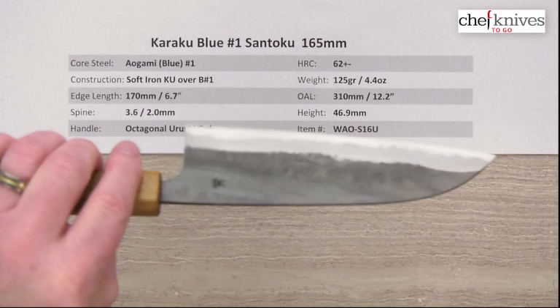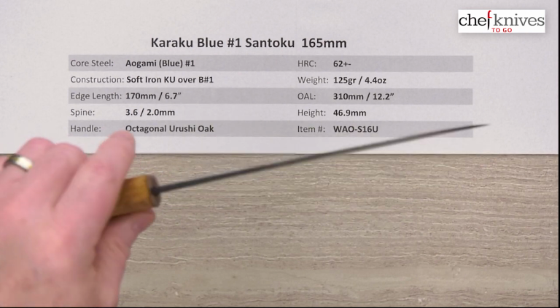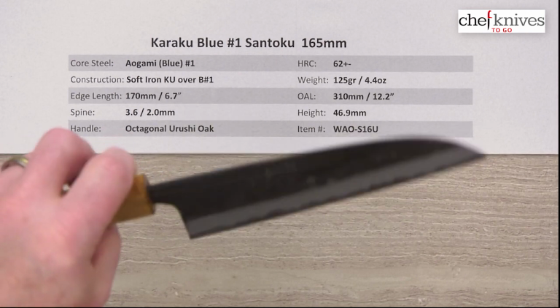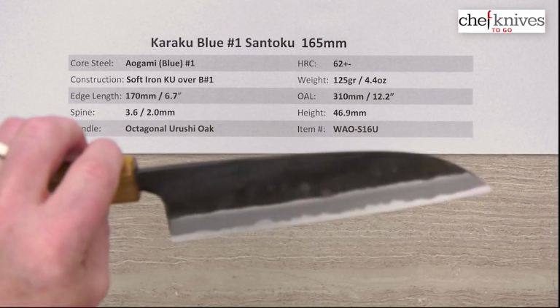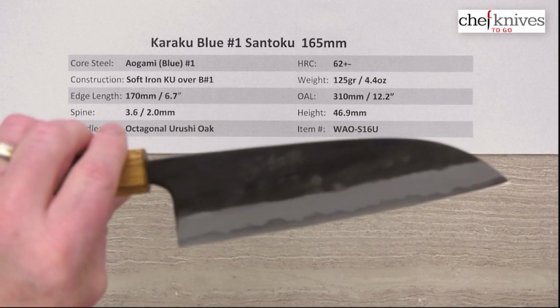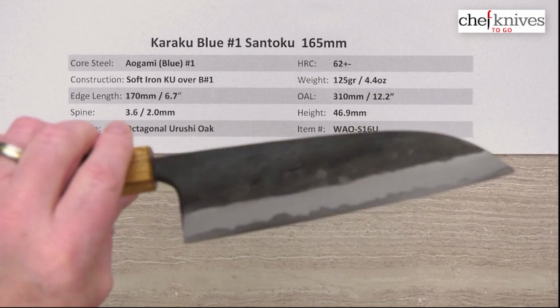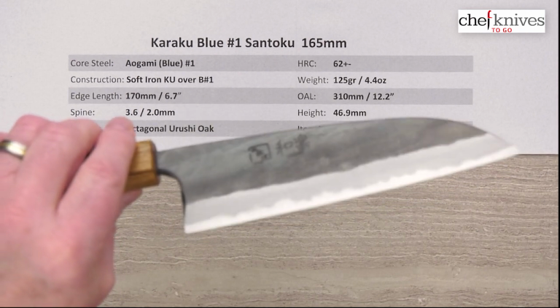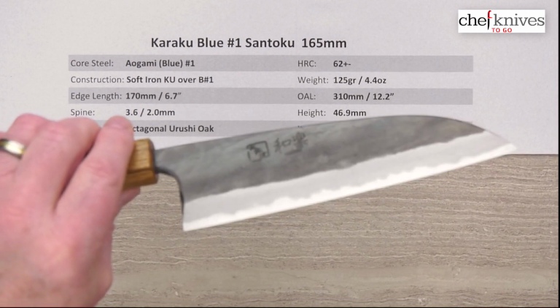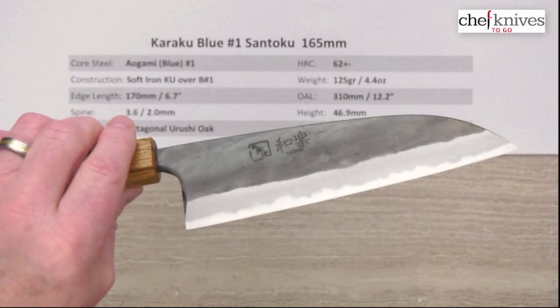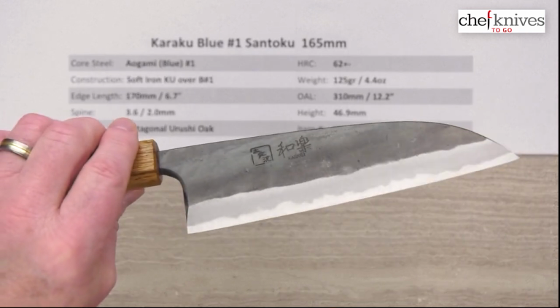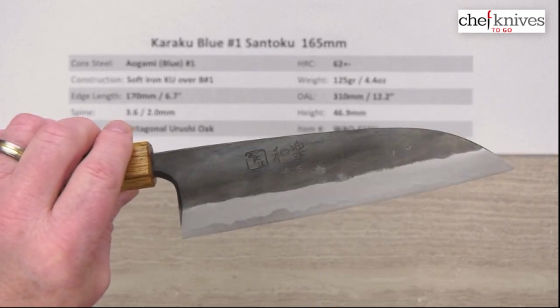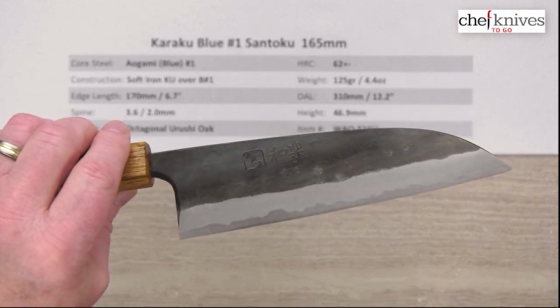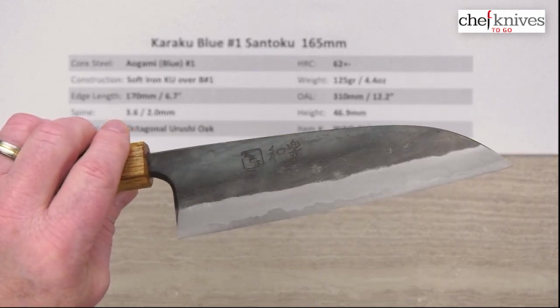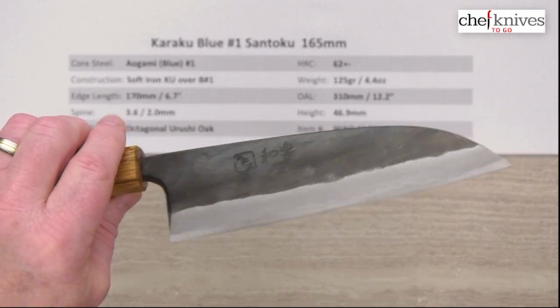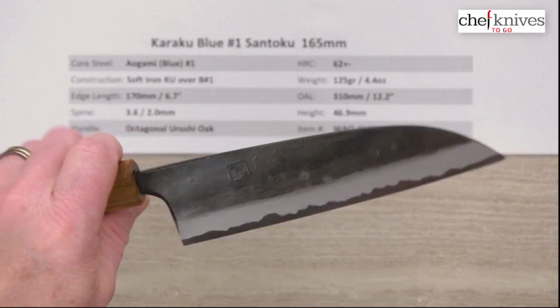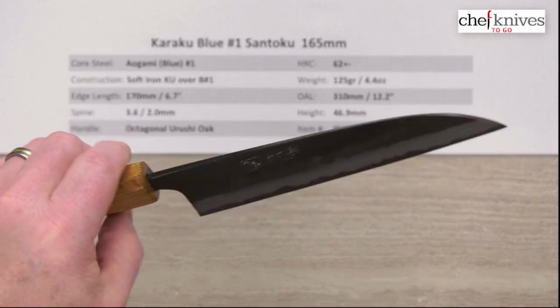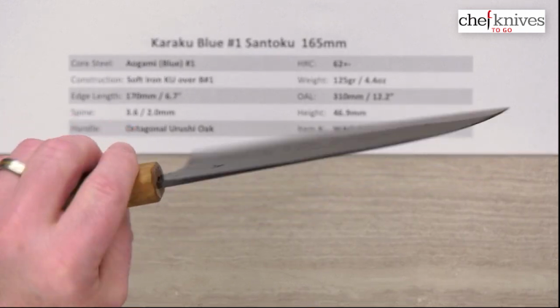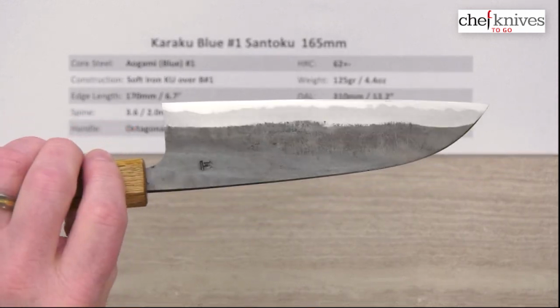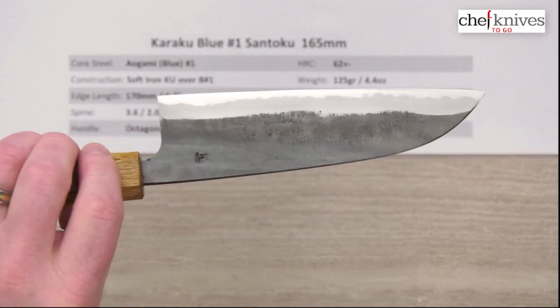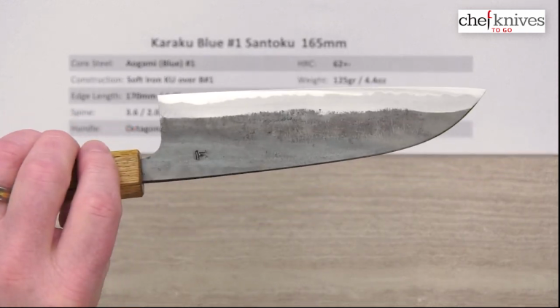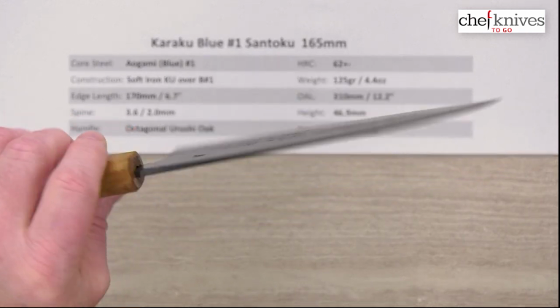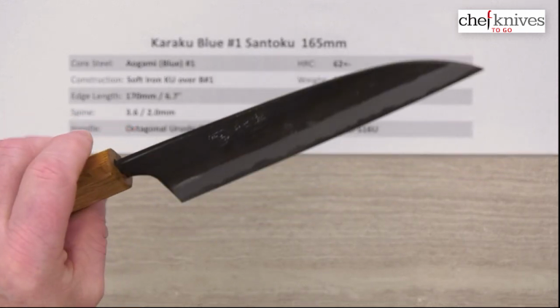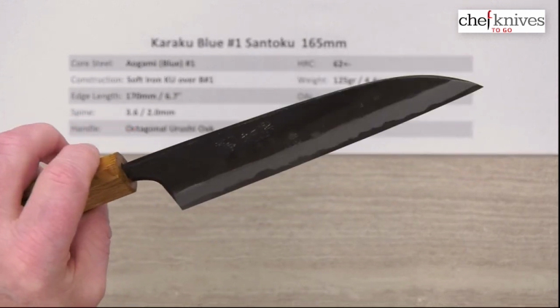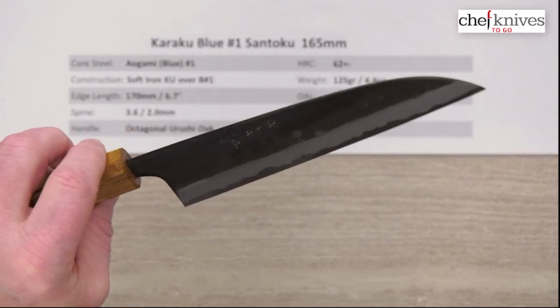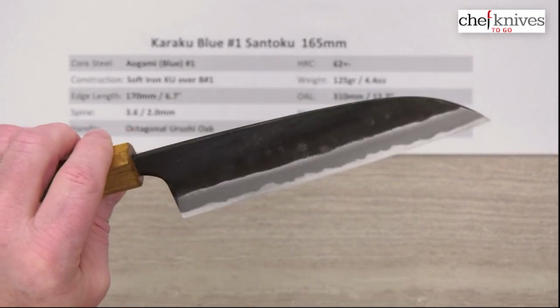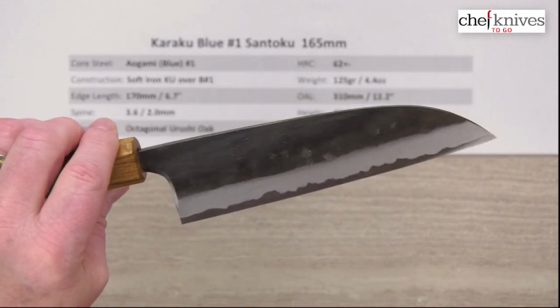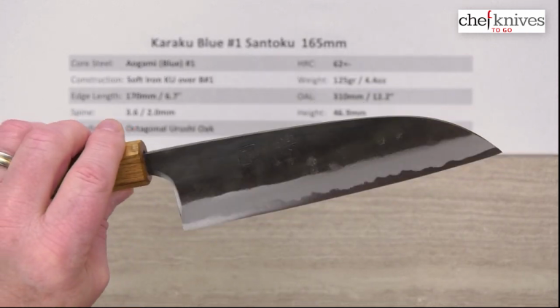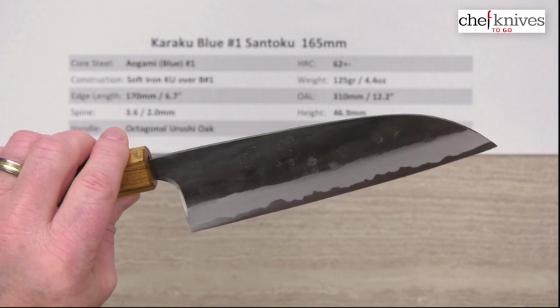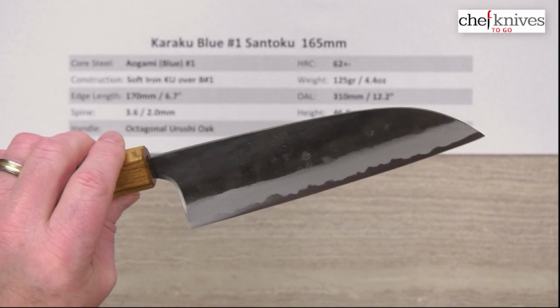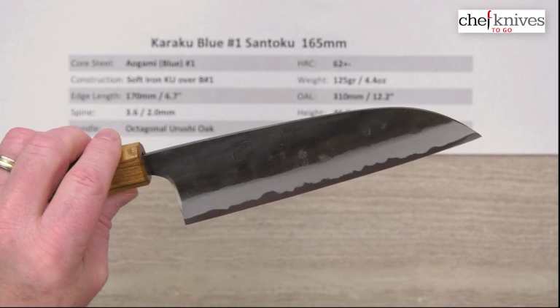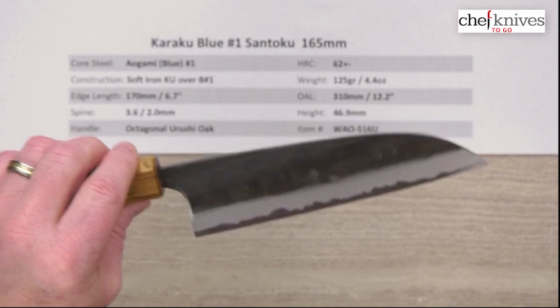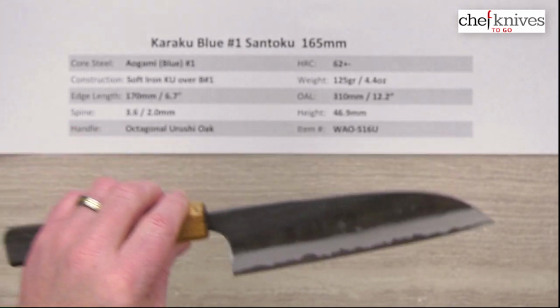Use it, clean it, dry it, and put it away — don't let it sit wet and you should be fine. It will gain a patina over time.